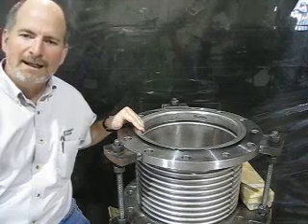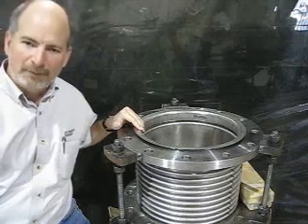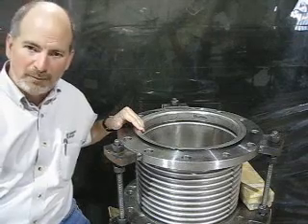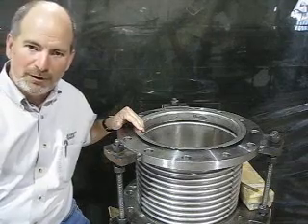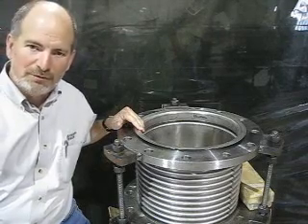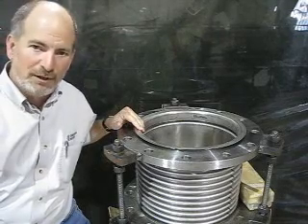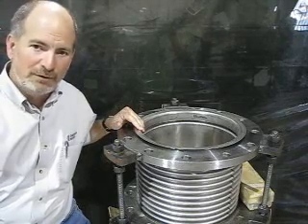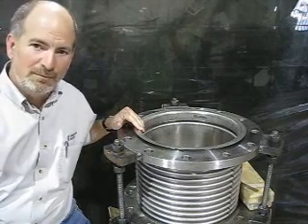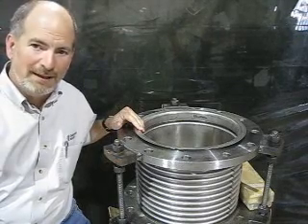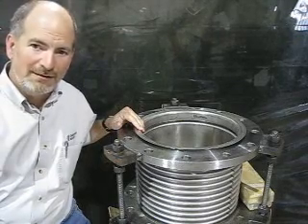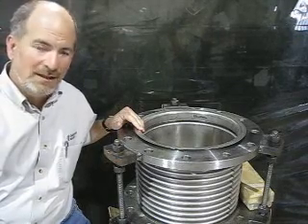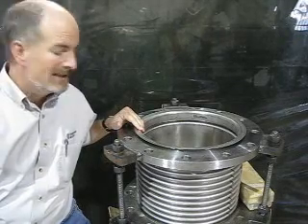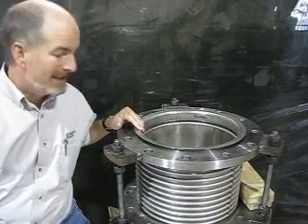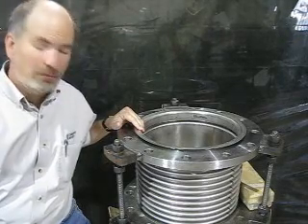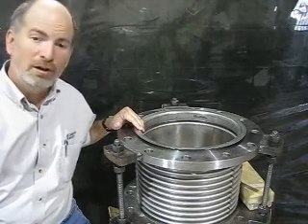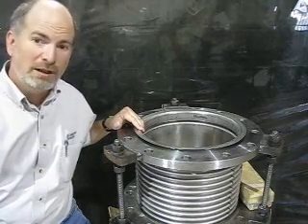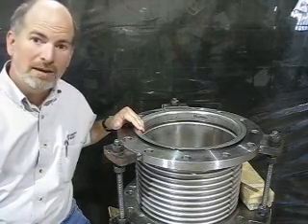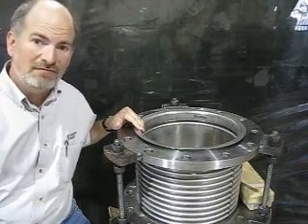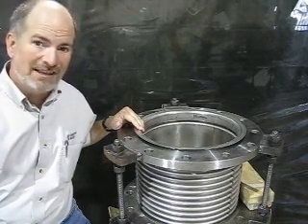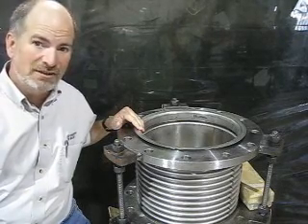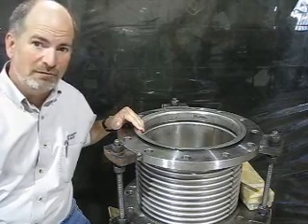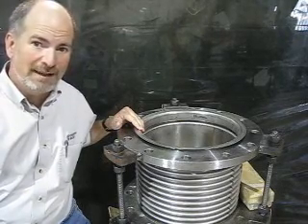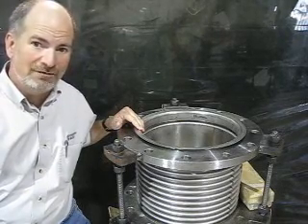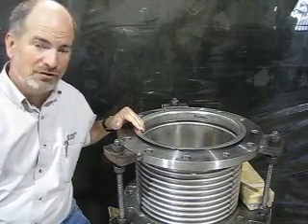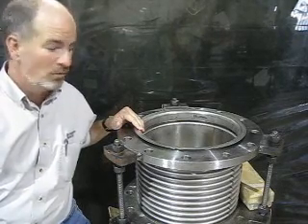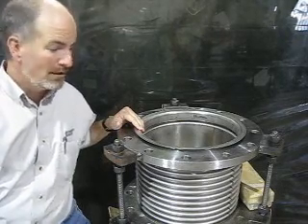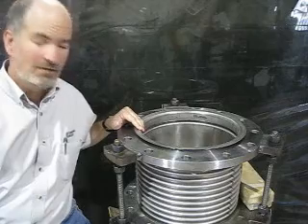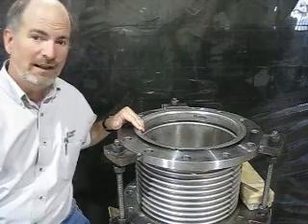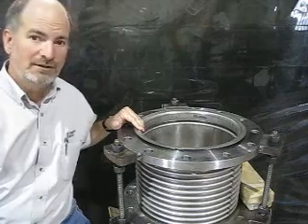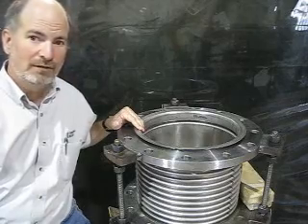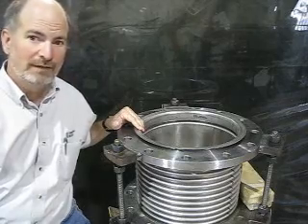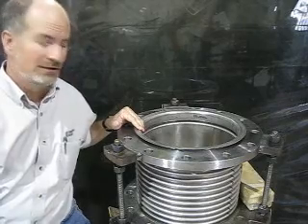Hi, I'm Greg Perkins with Oak Ridge Bellows. Today we're talking about vanstone flanges — and what is a vanstone flange?